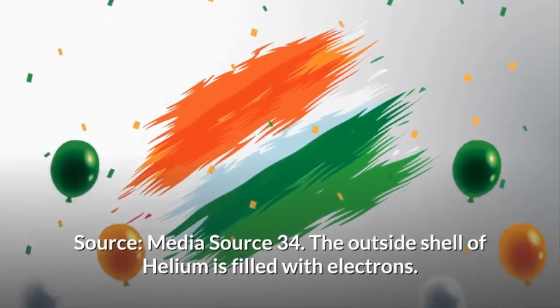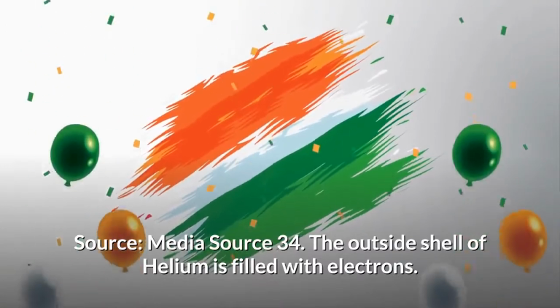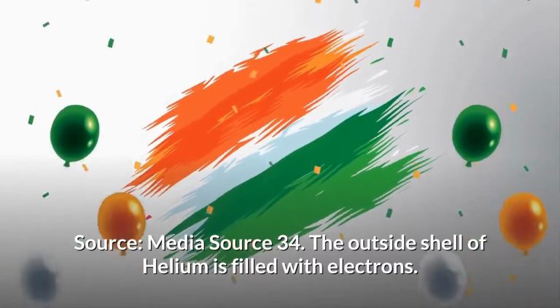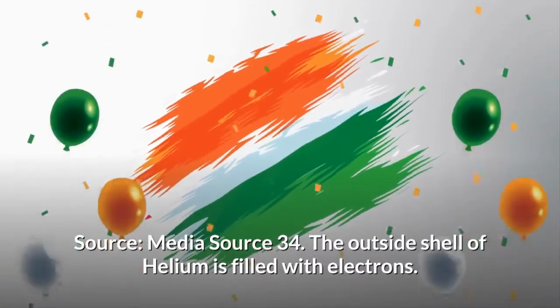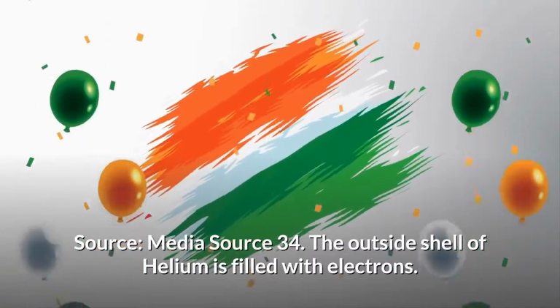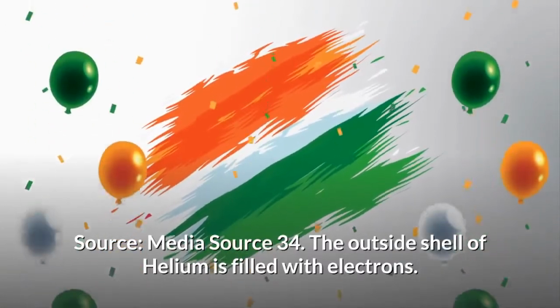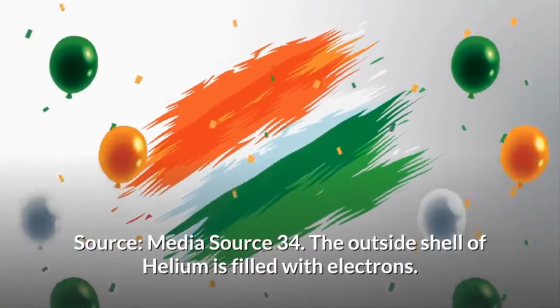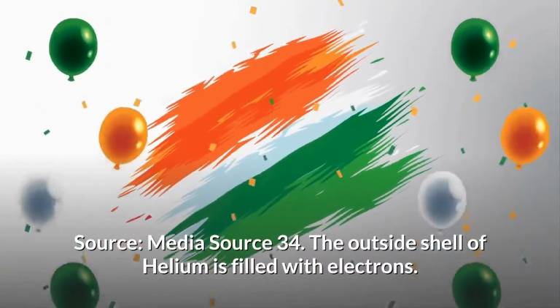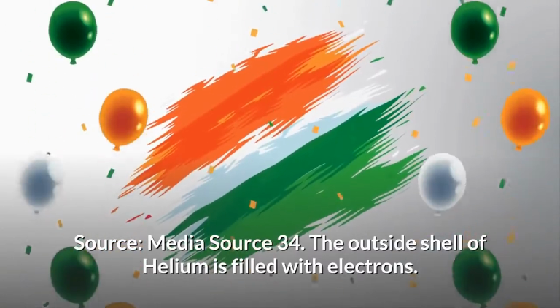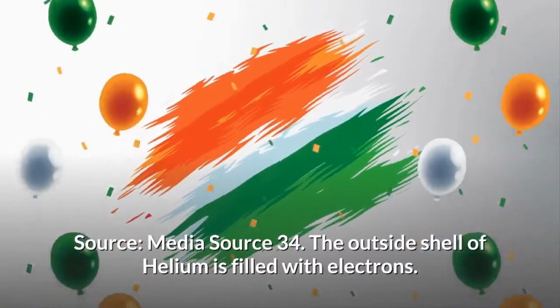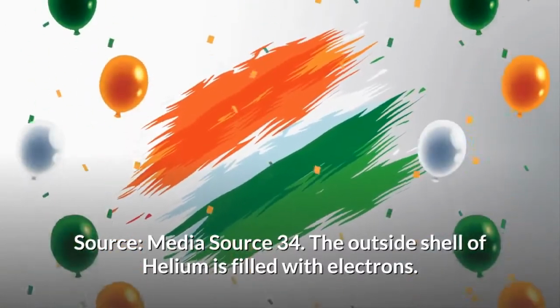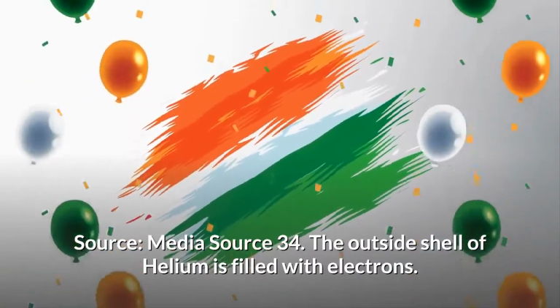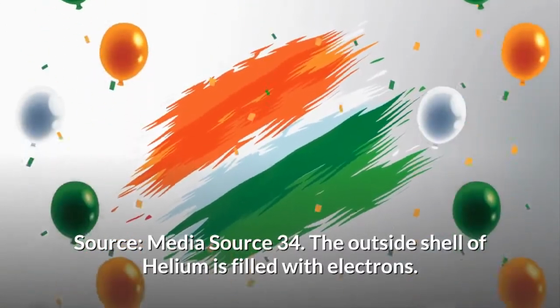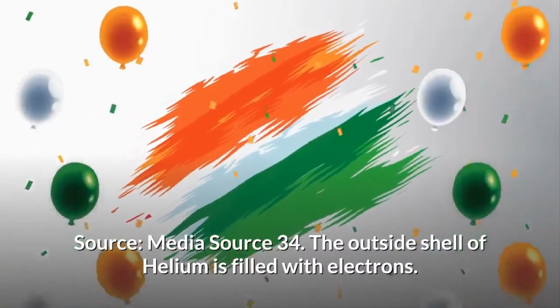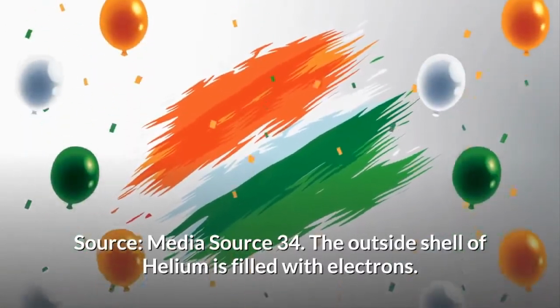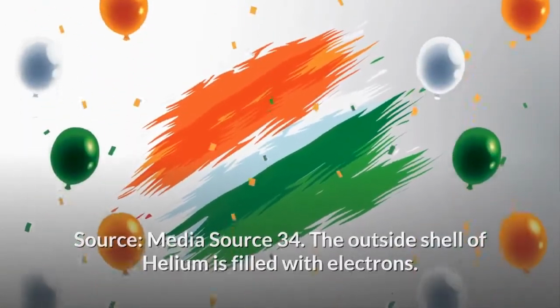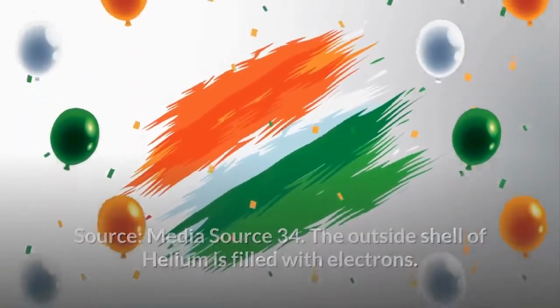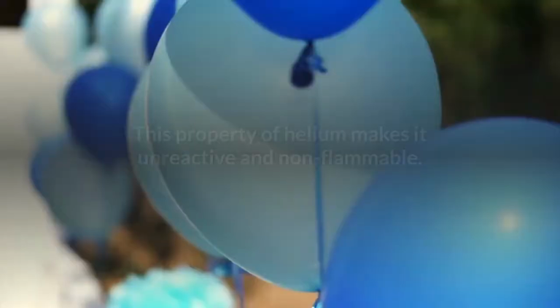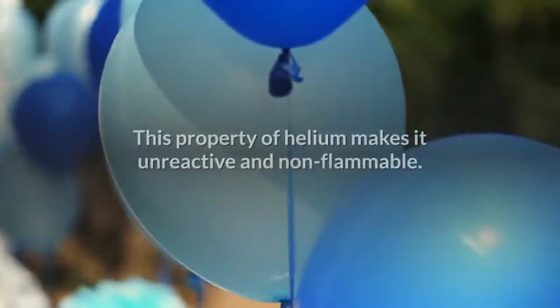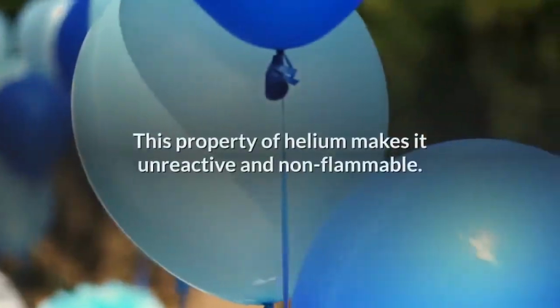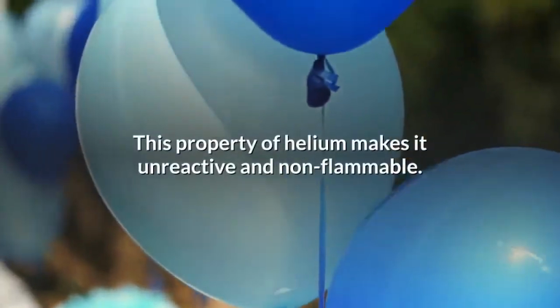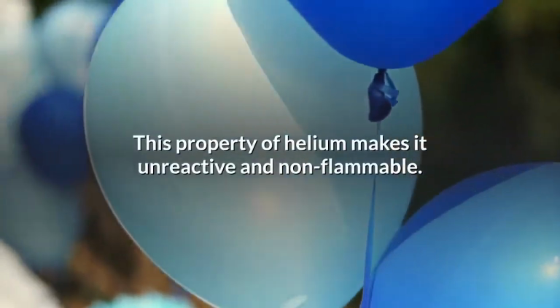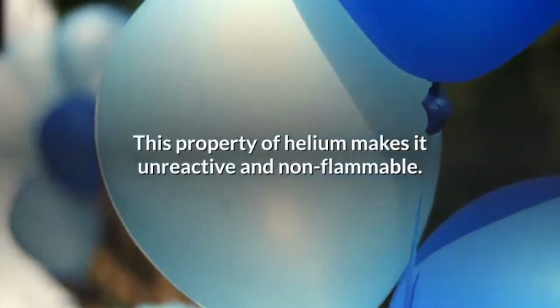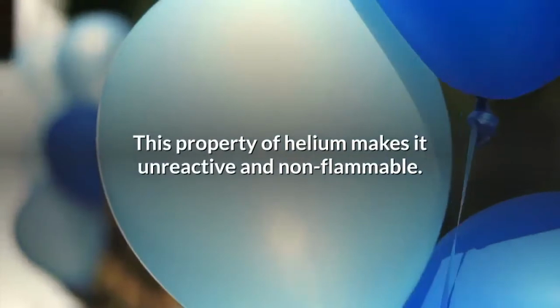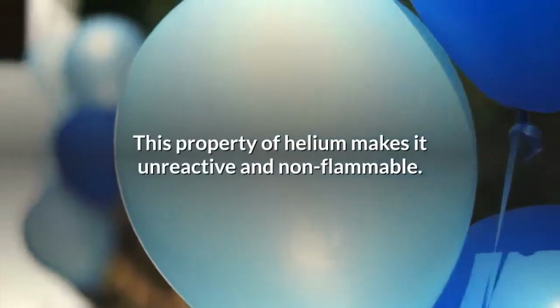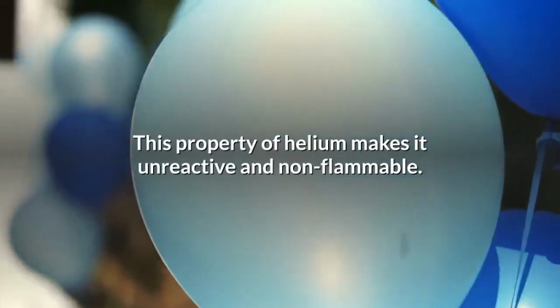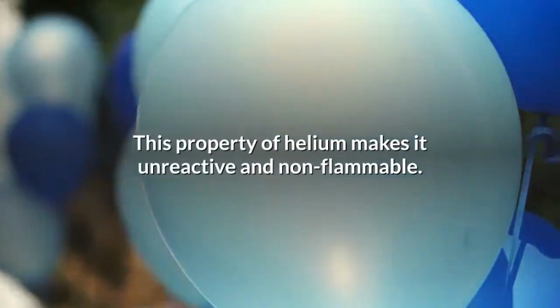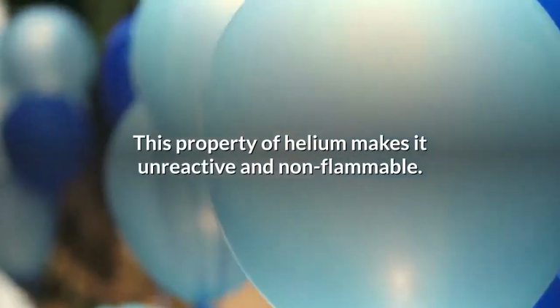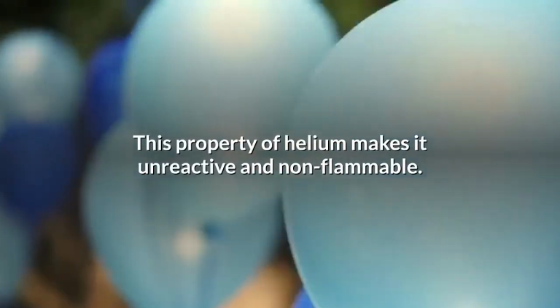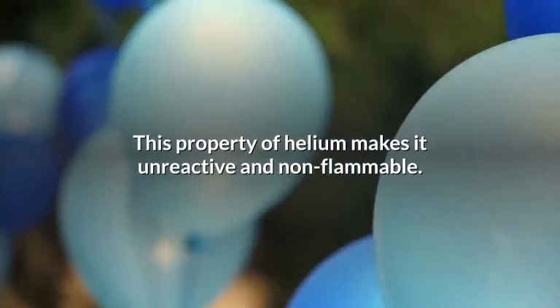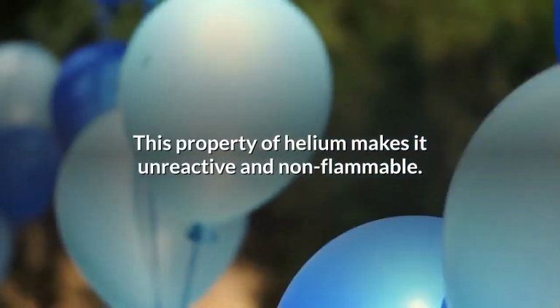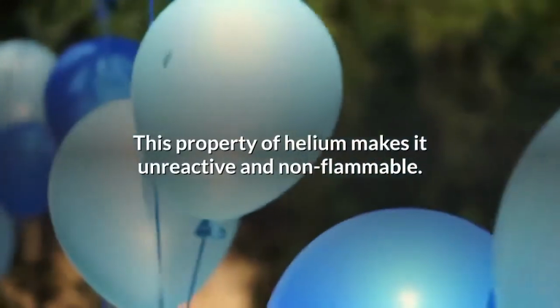The outside shell of helium is filled with electrons. This property of helium makes it unreactive and non-flammable.